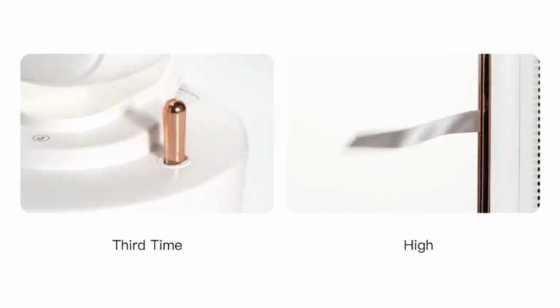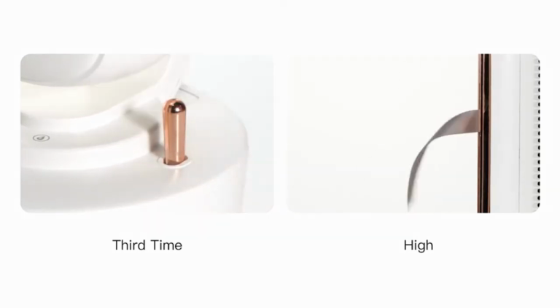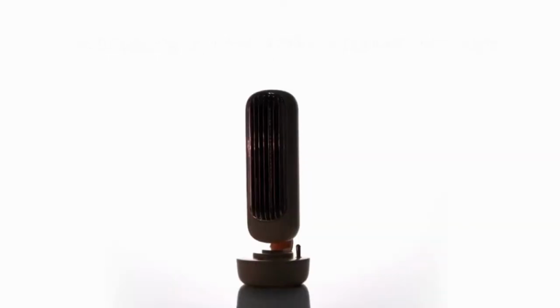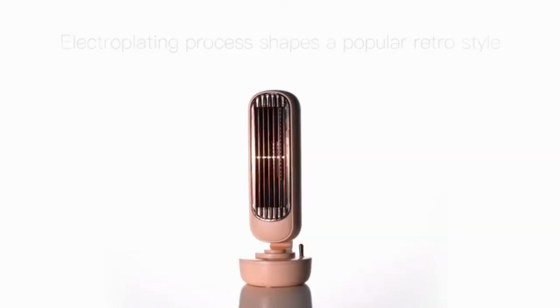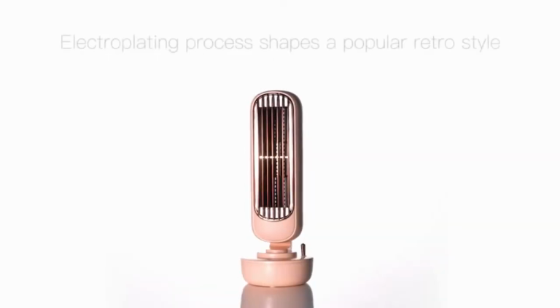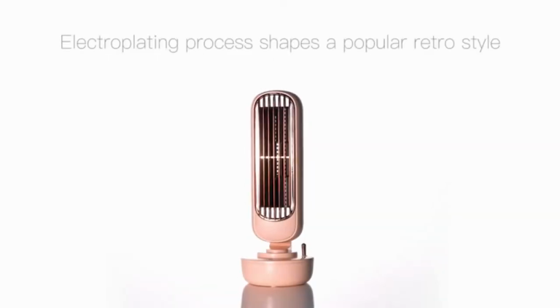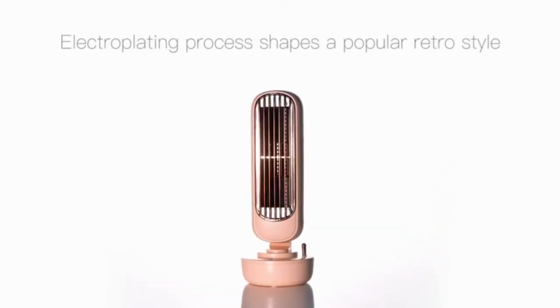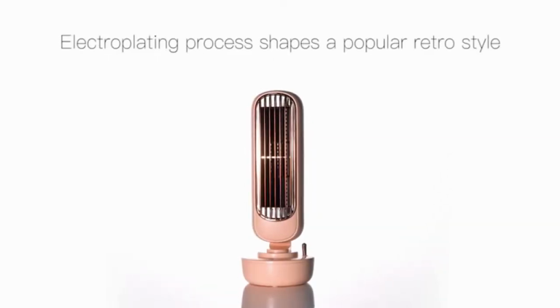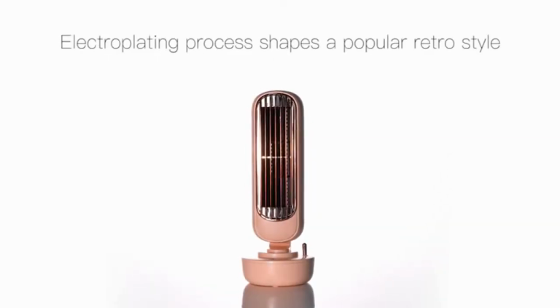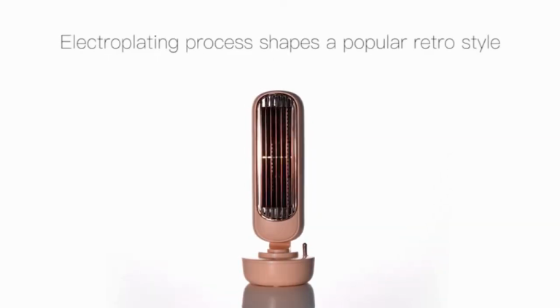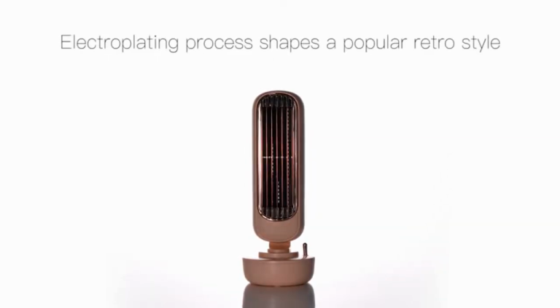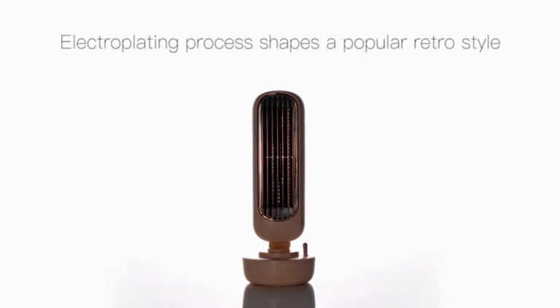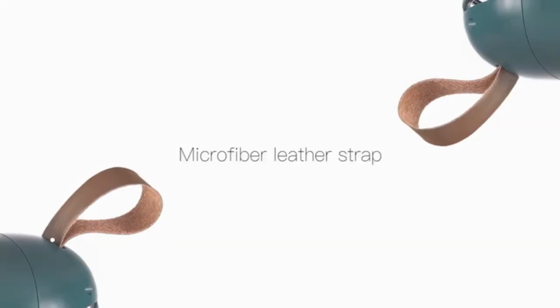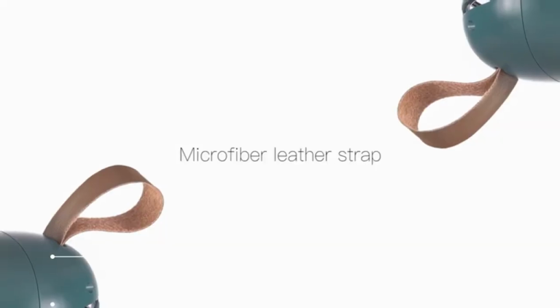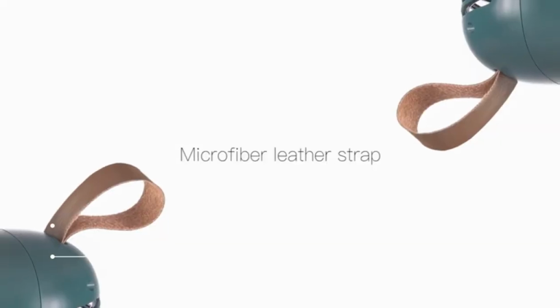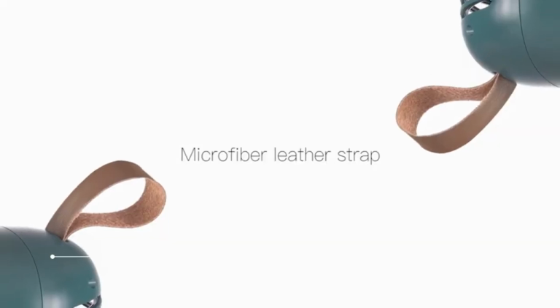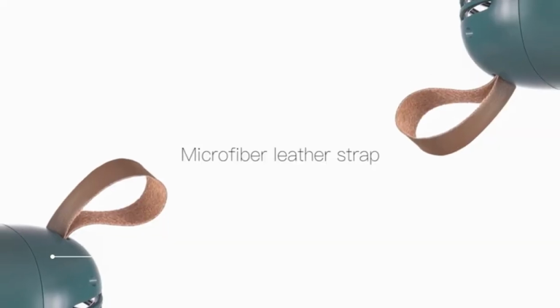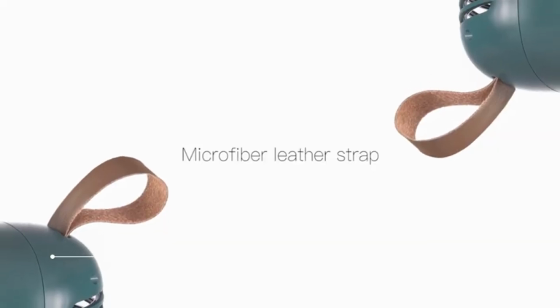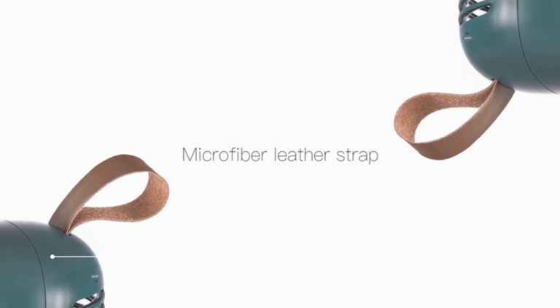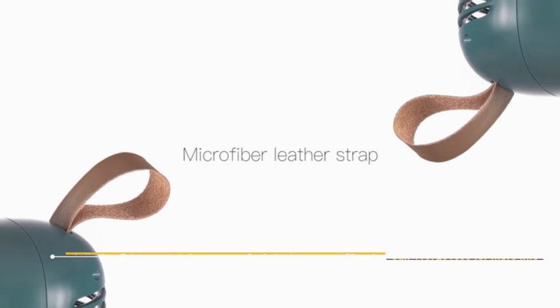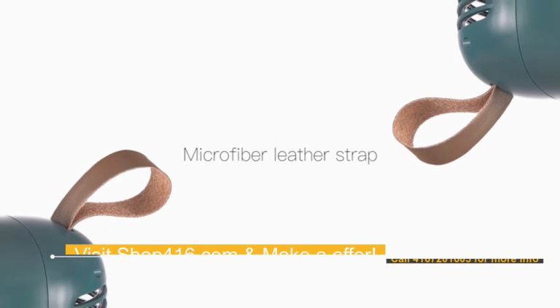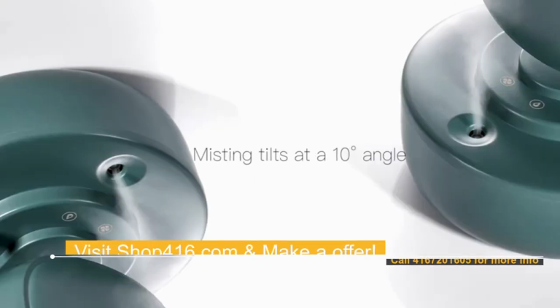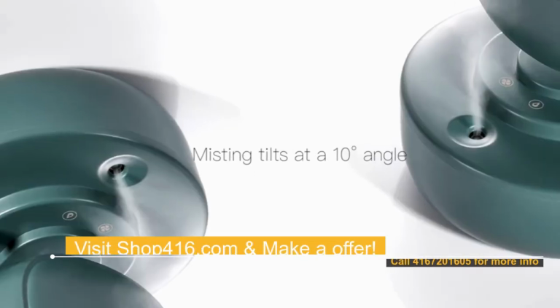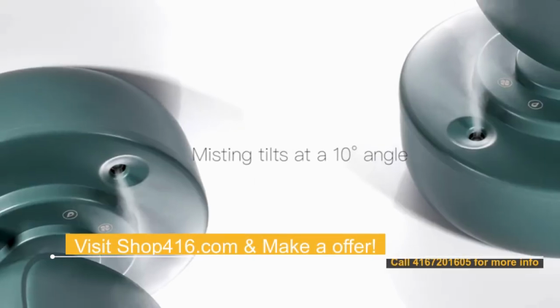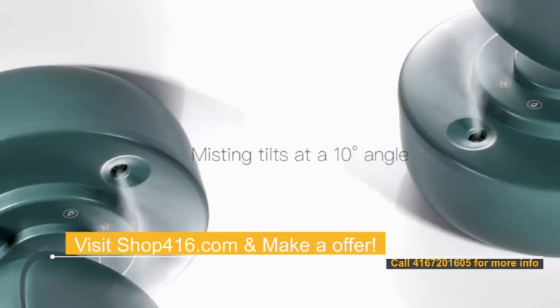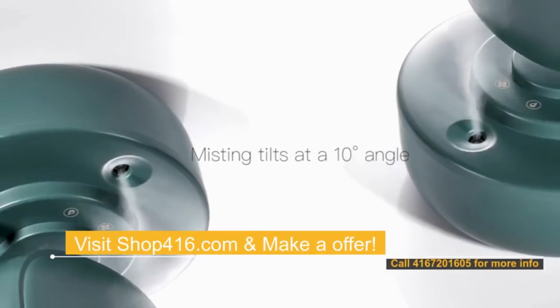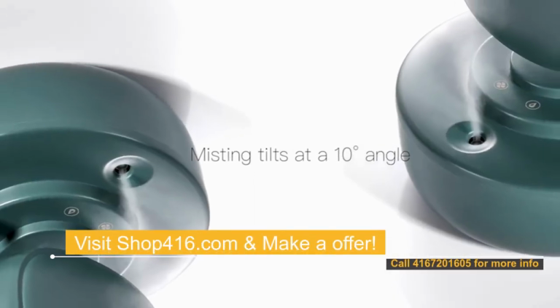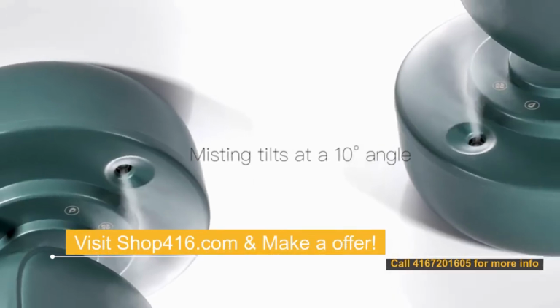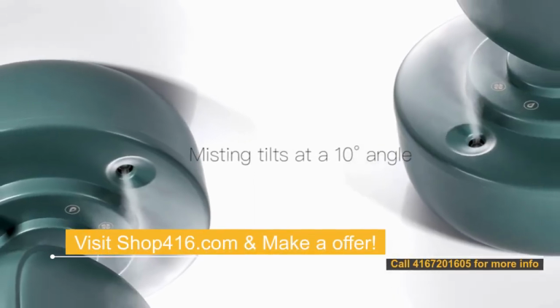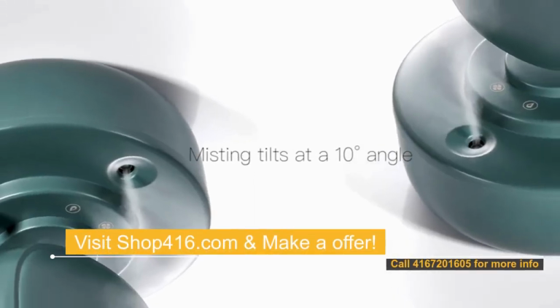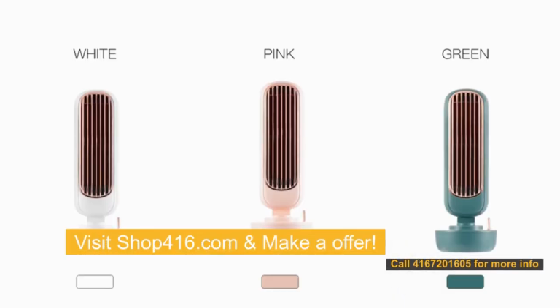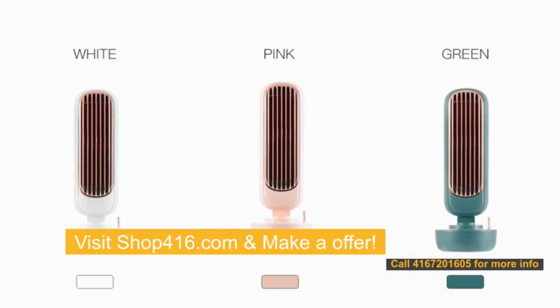Feature 4: The base has a 220 ml large capacity water tank, which can cool down for a long time.